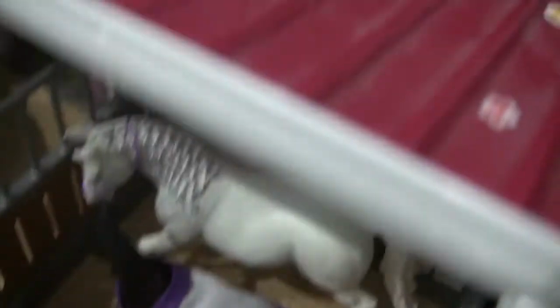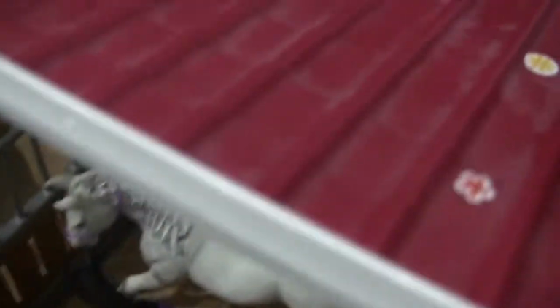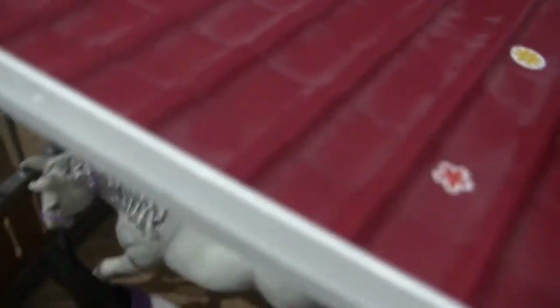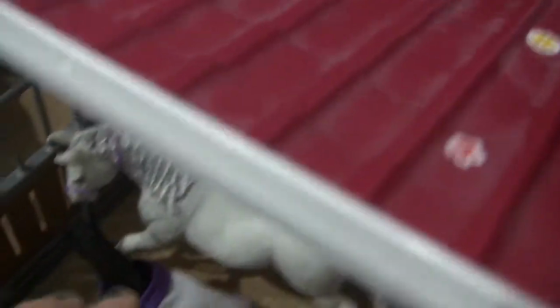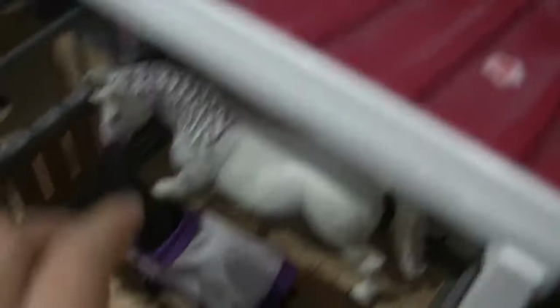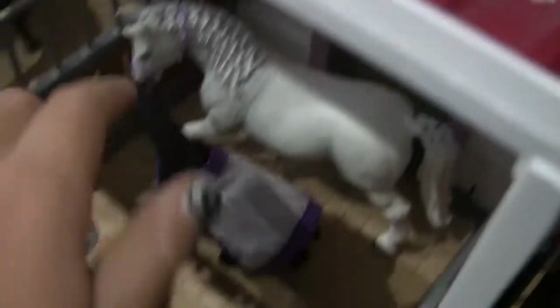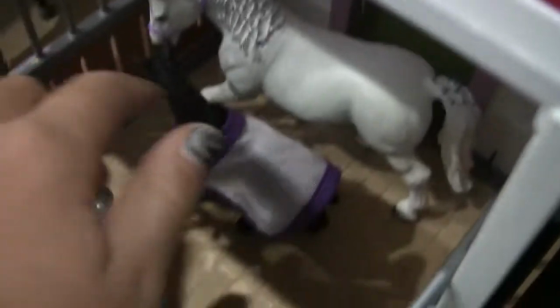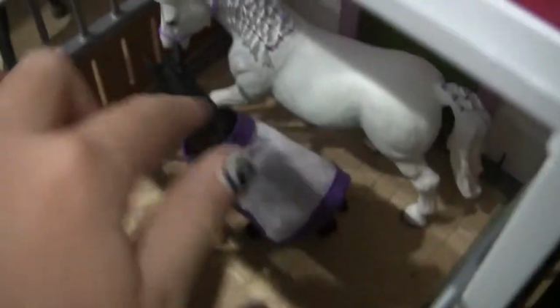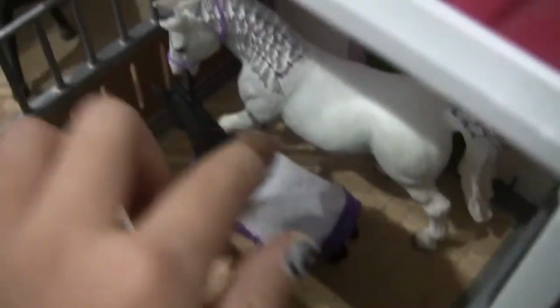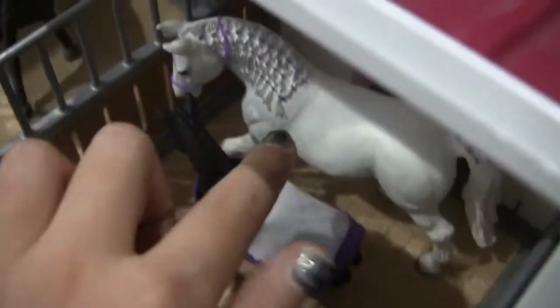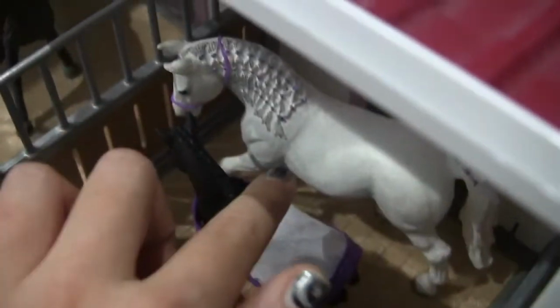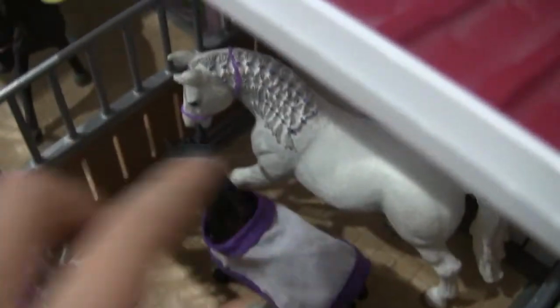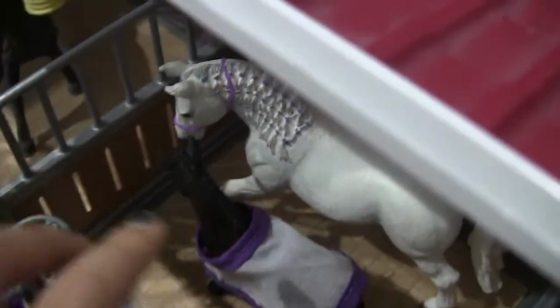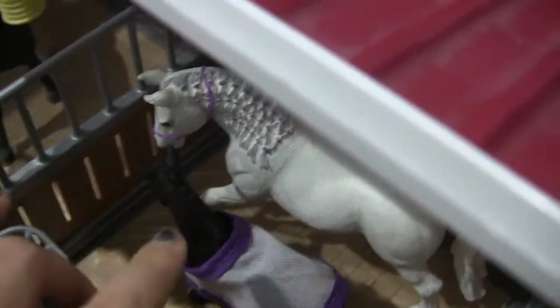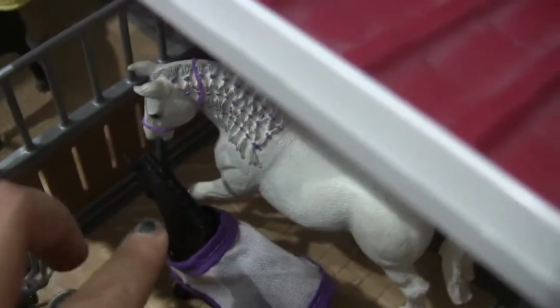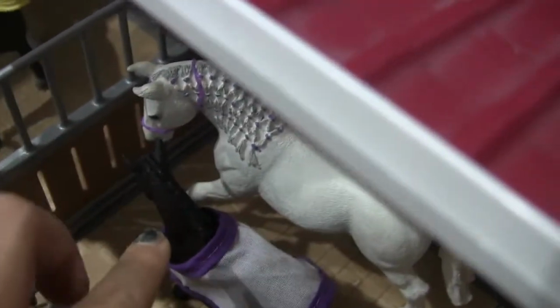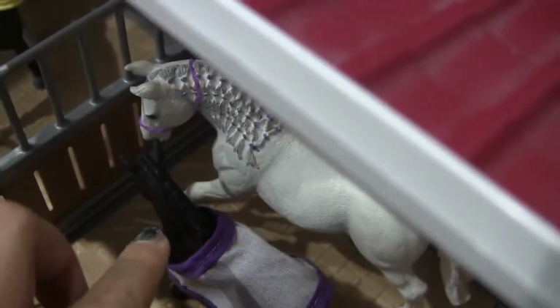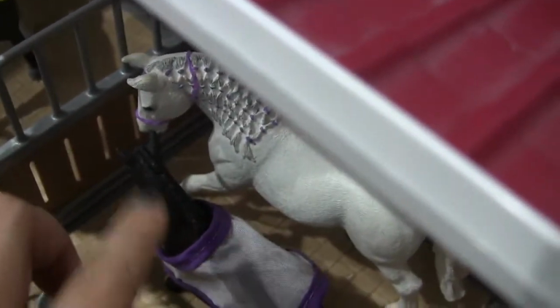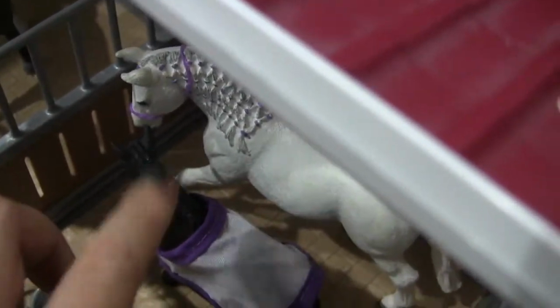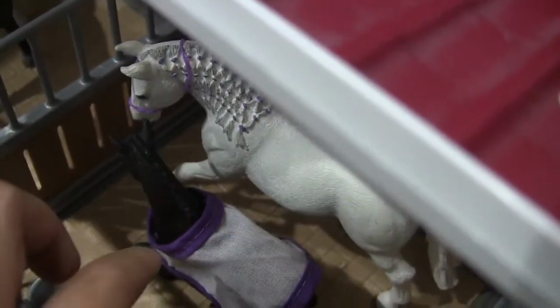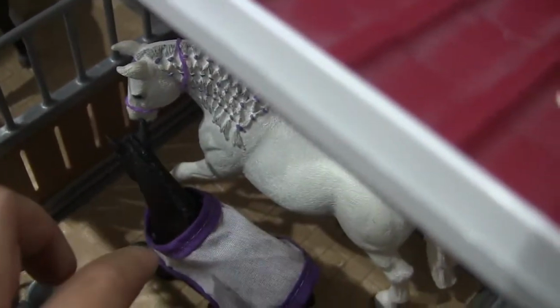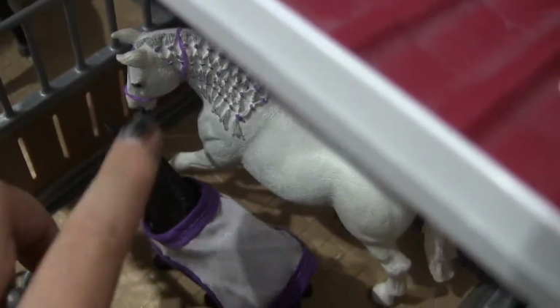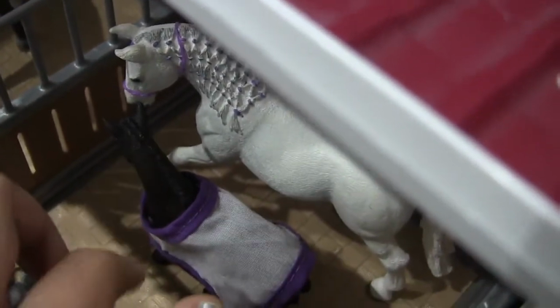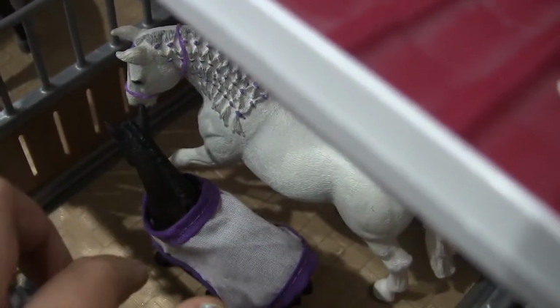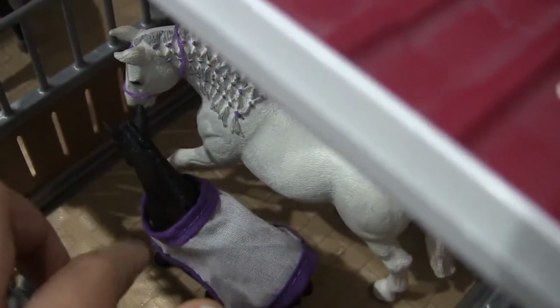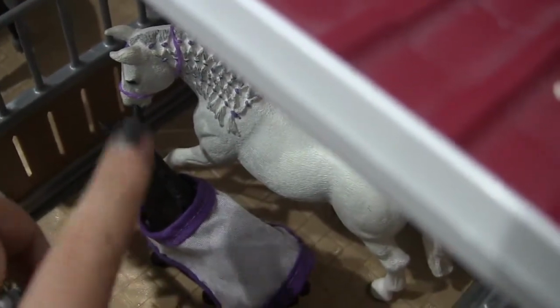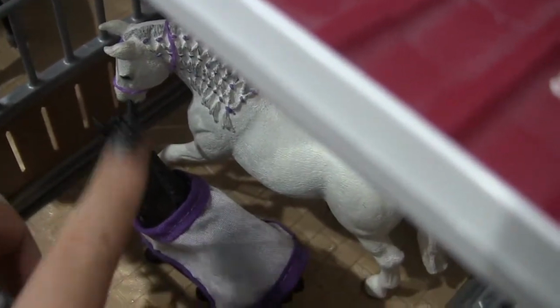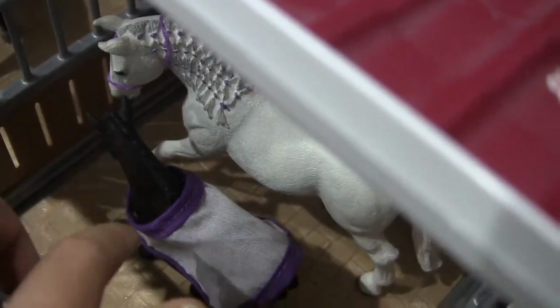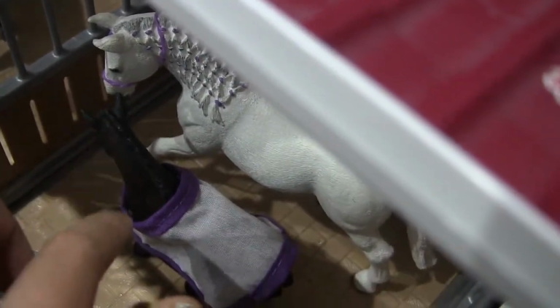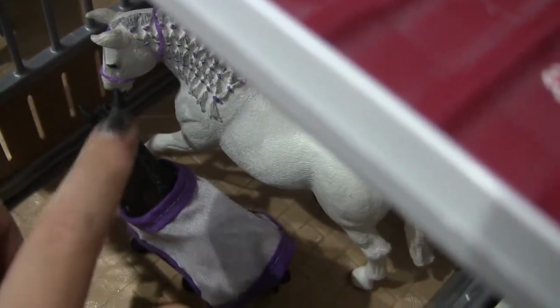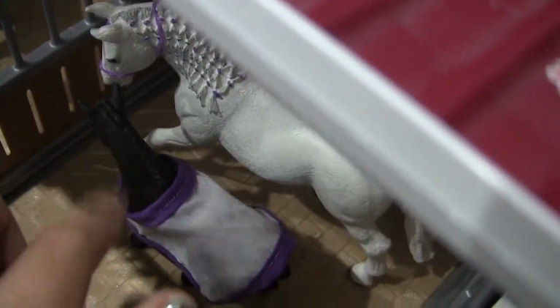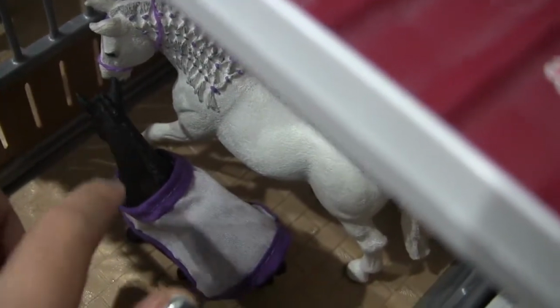This horse is Duchess, and her baby is Princess.